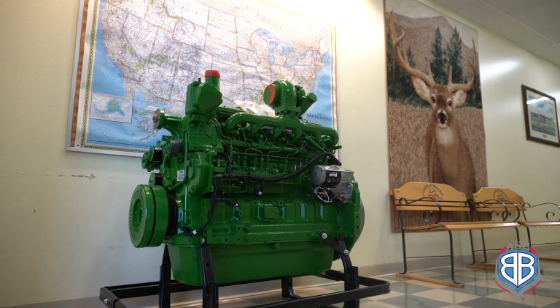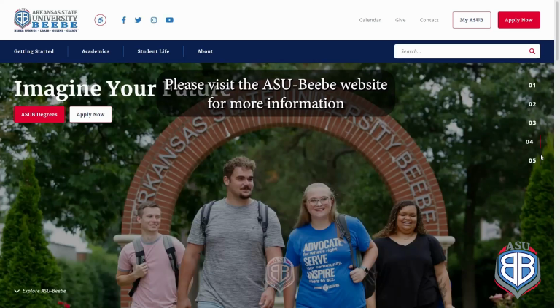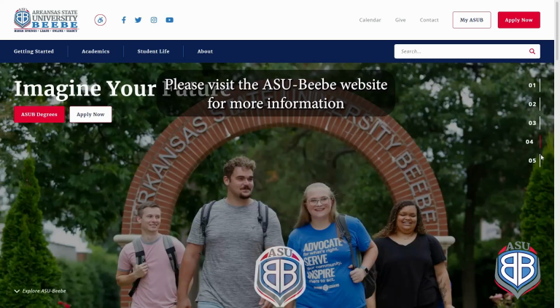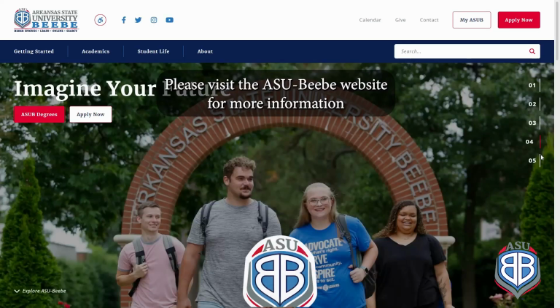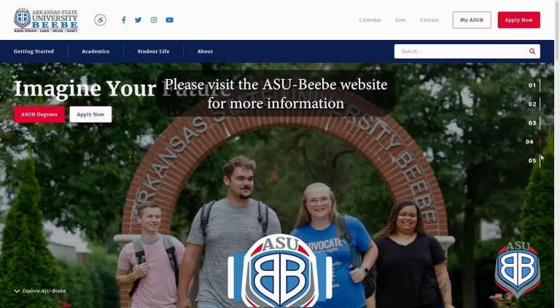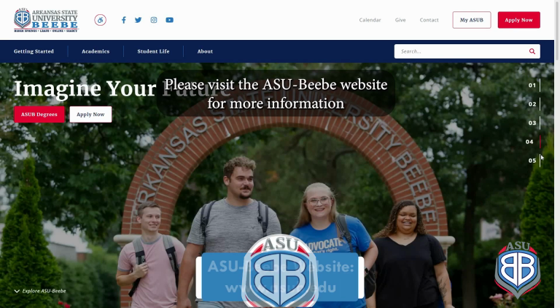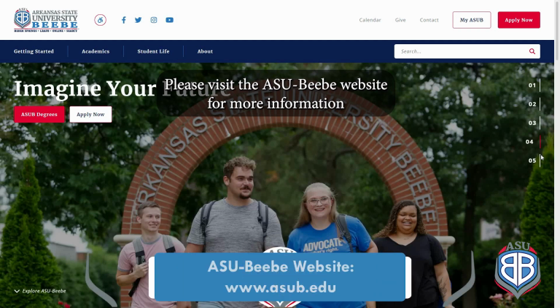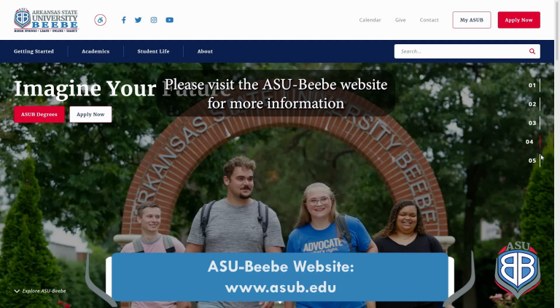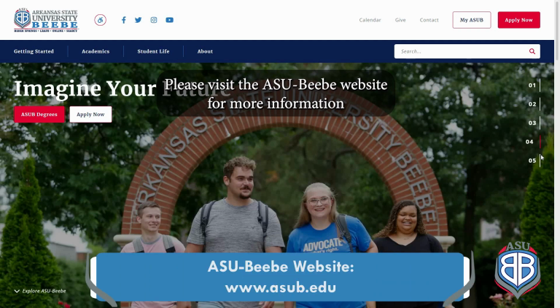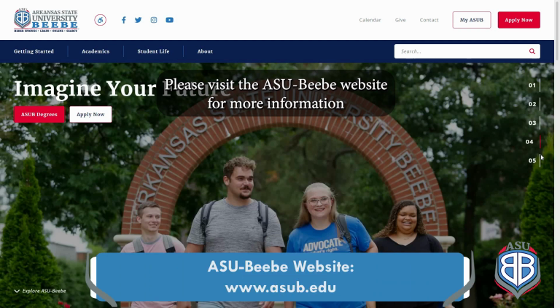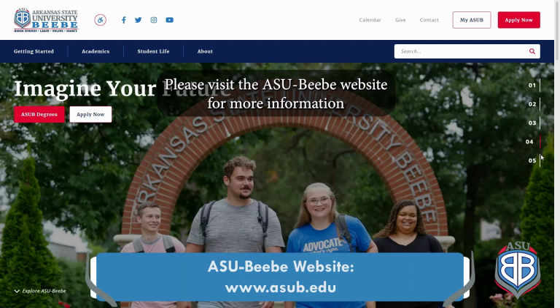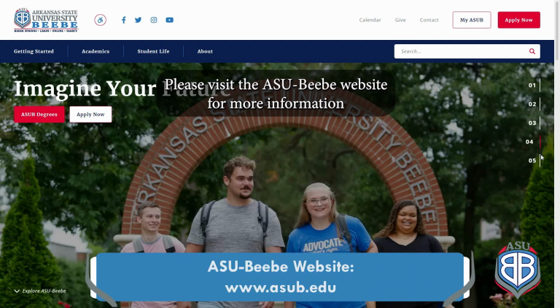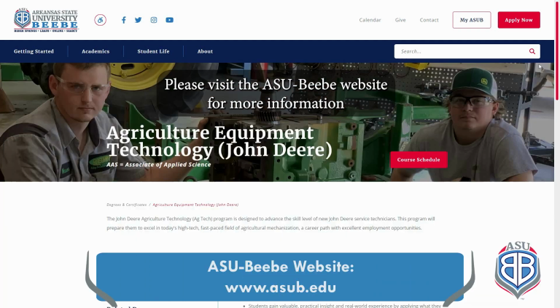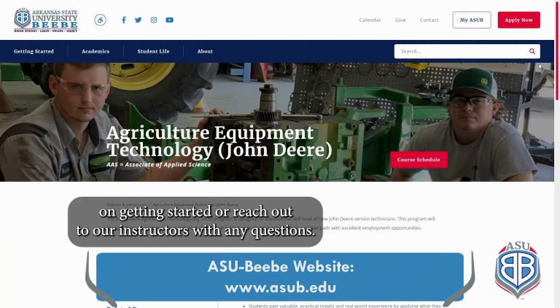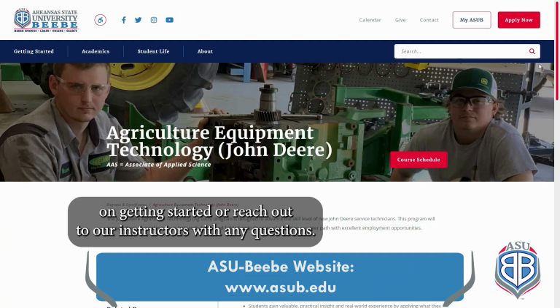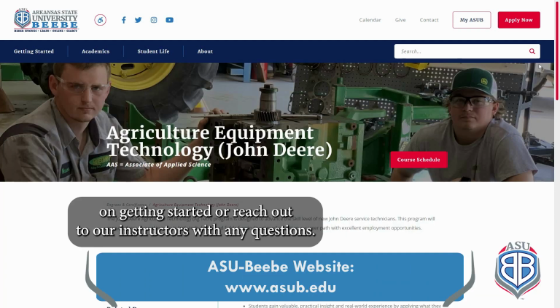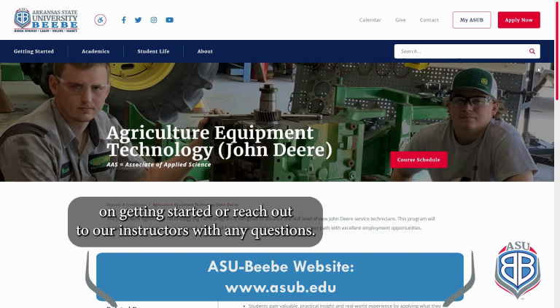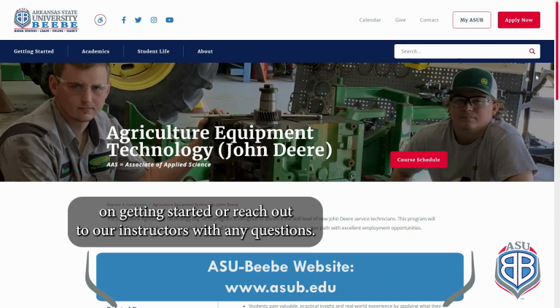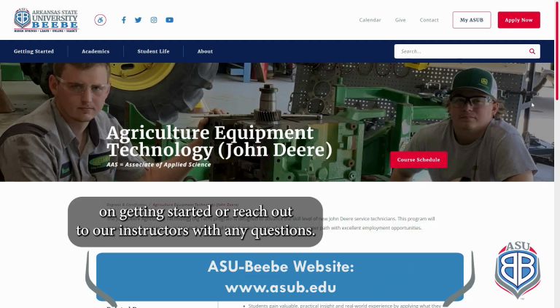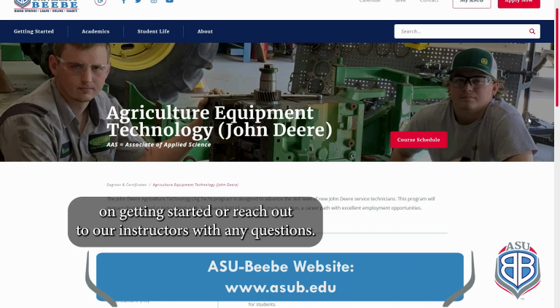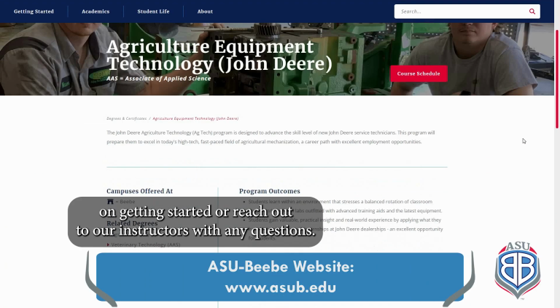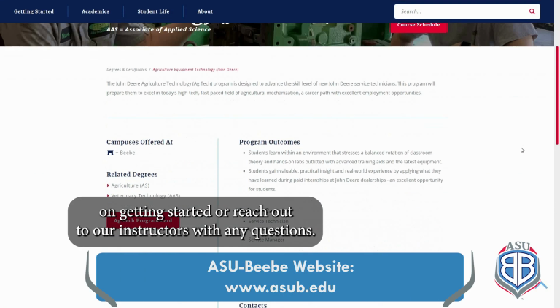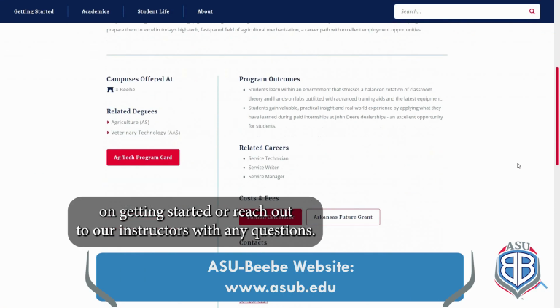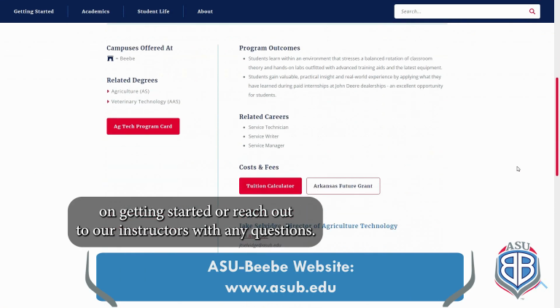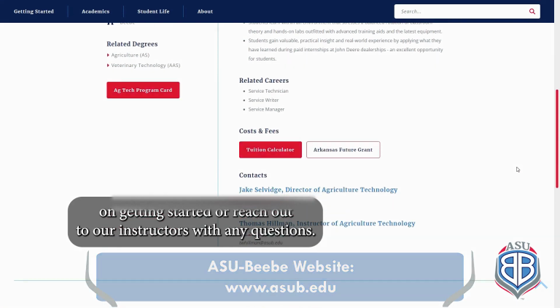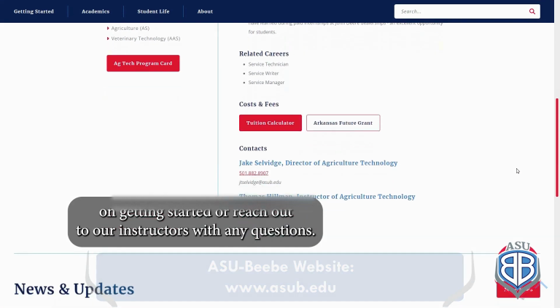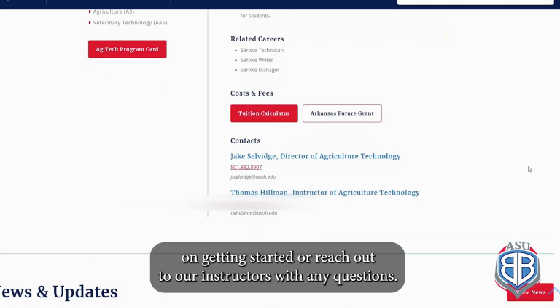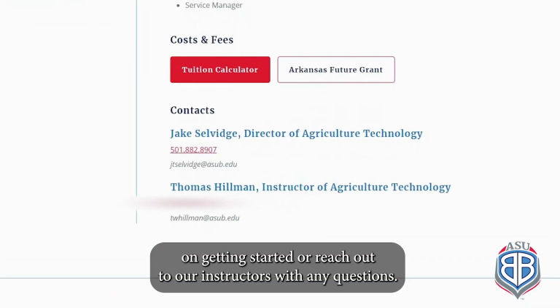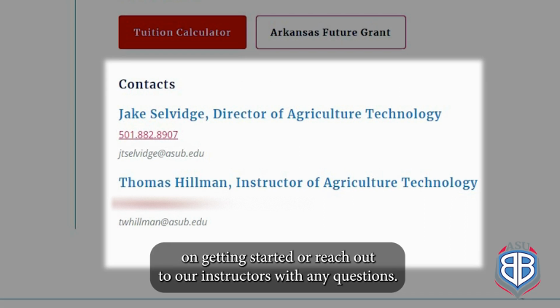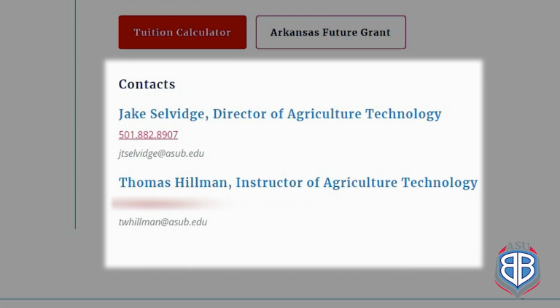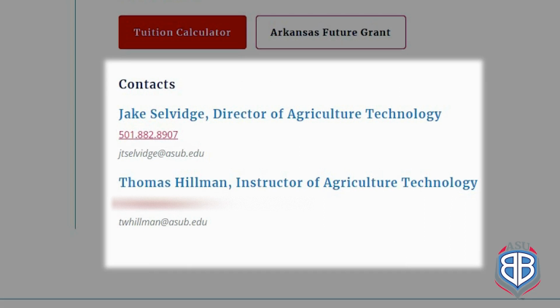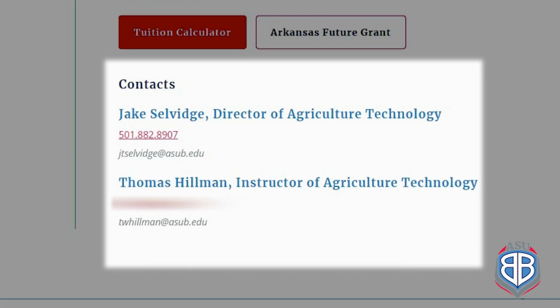Please visit the ASU BB website for more information on getting started, or reach out to our instructors with any questions.